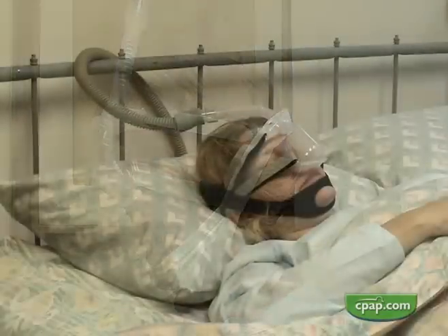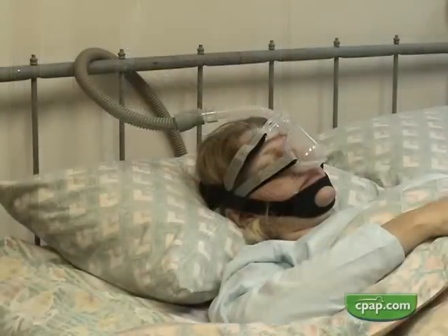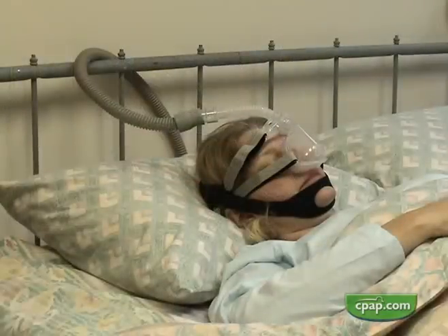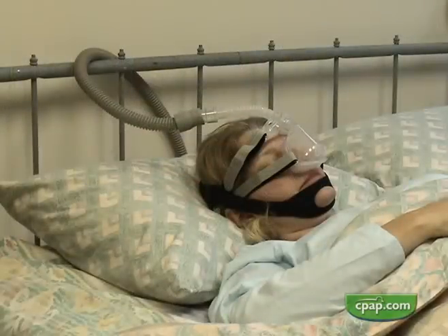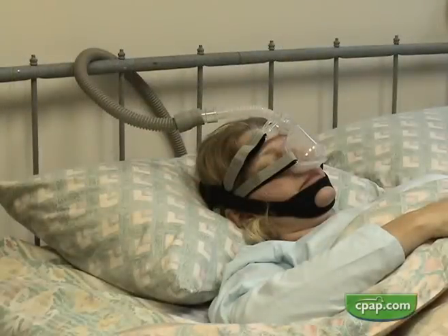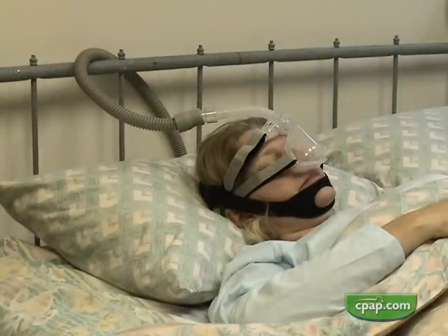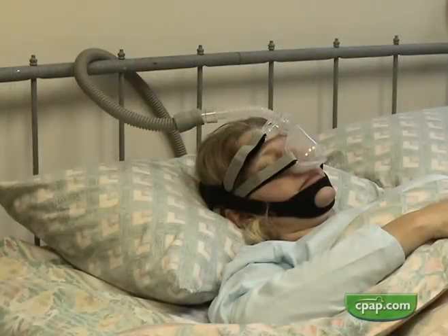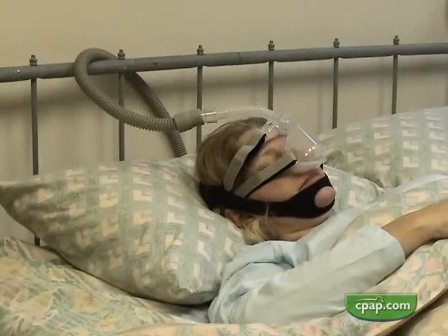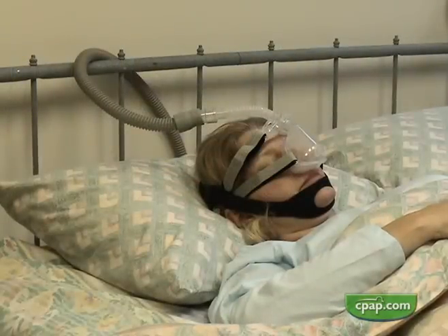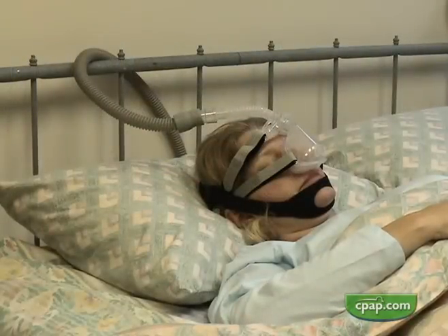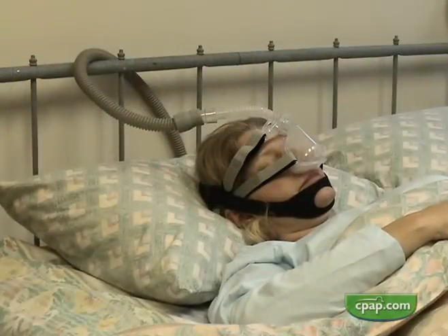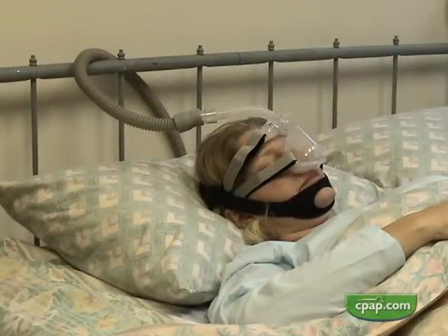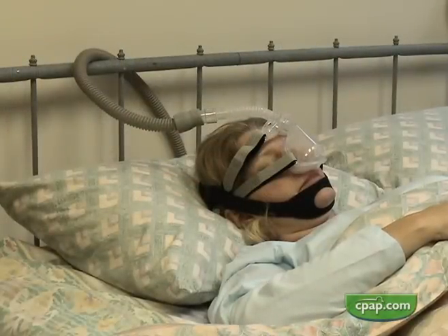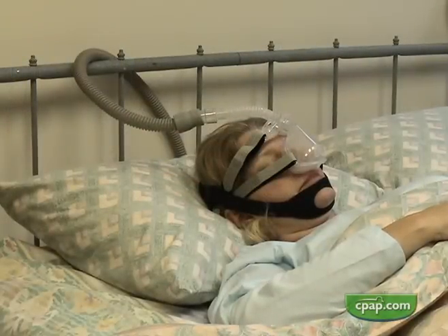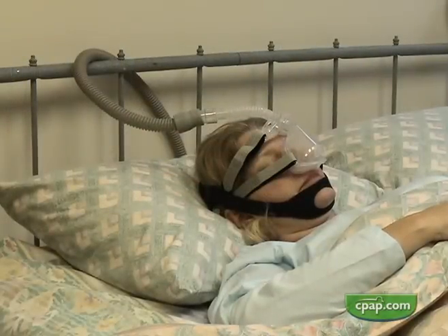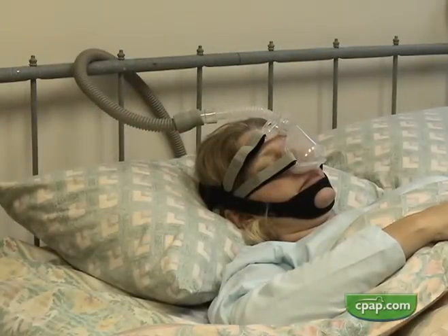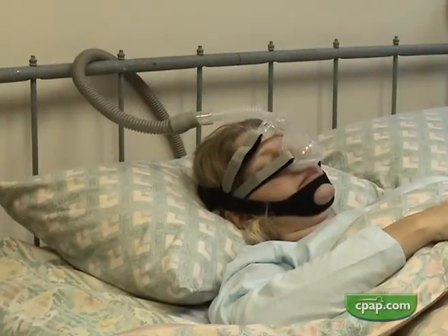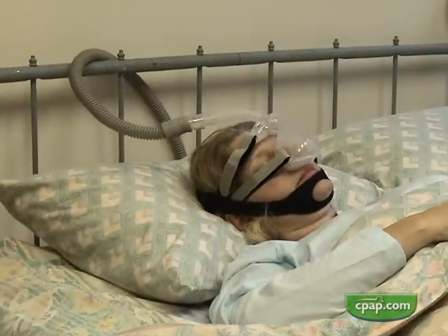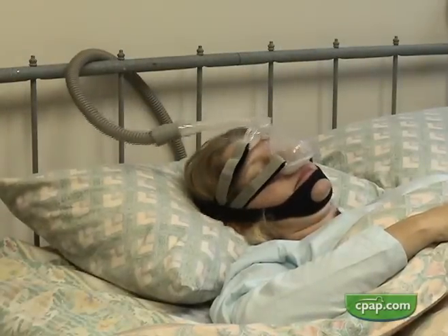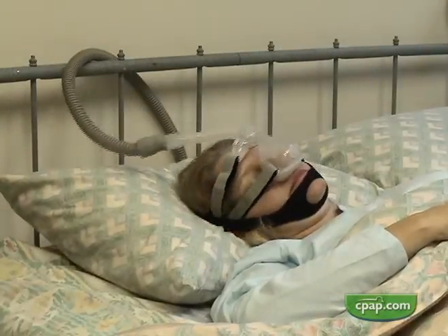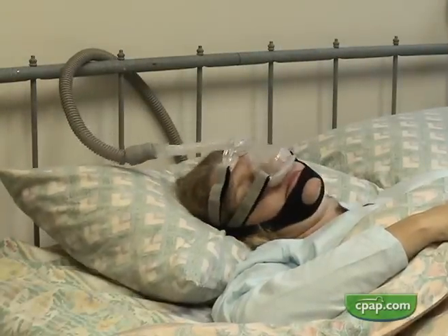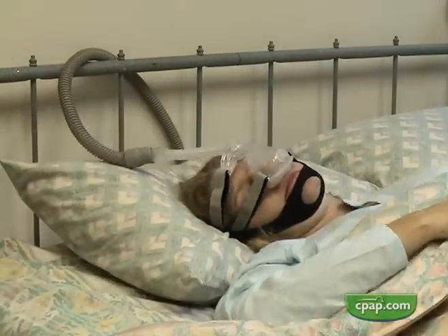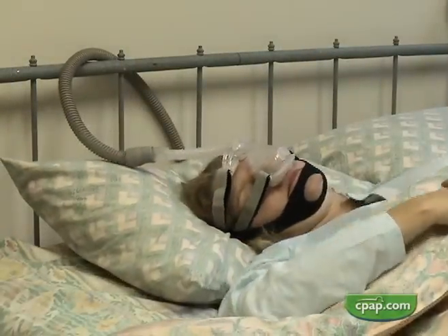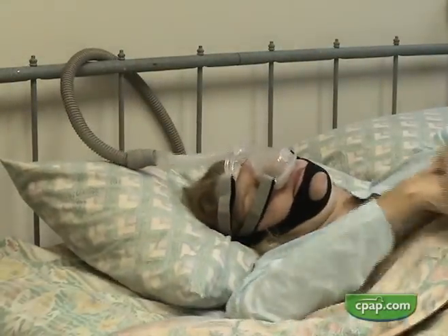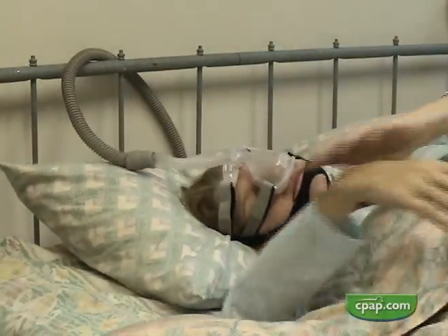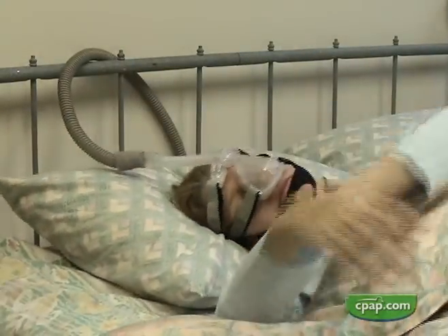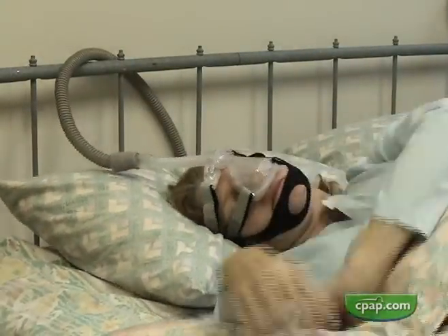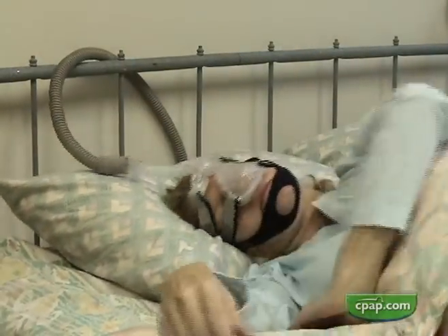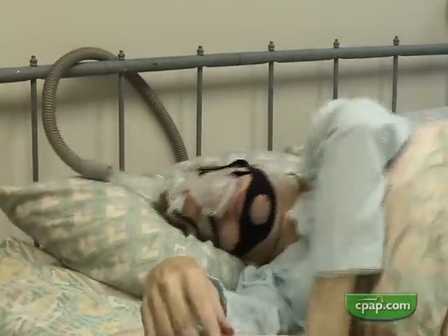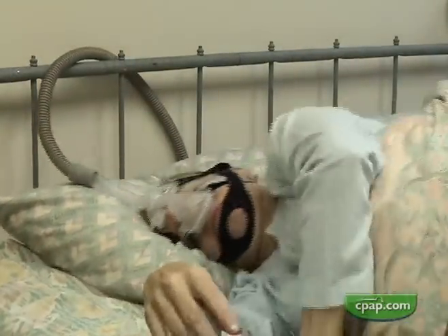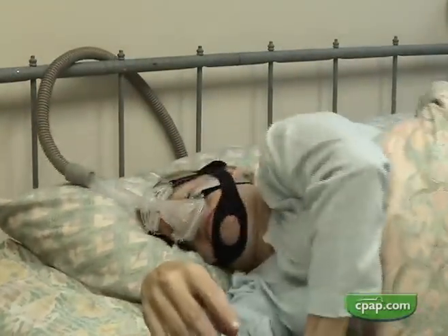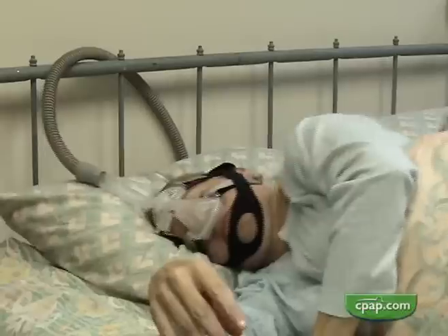Chin straps that circle the head work with any mask system, but they do not always stay in position.